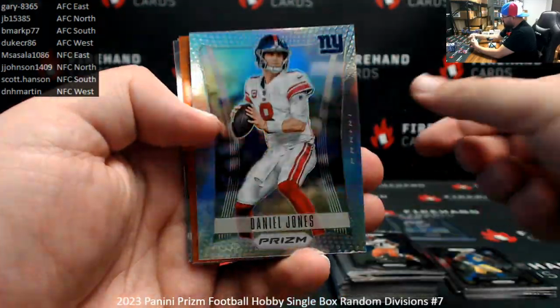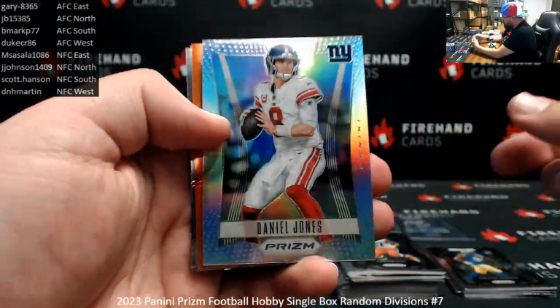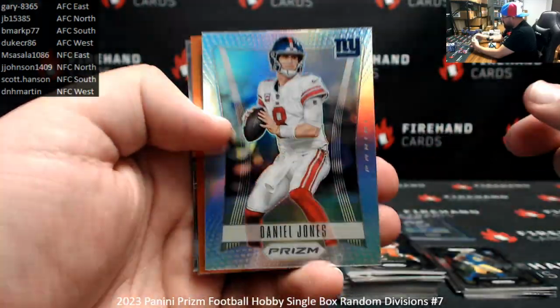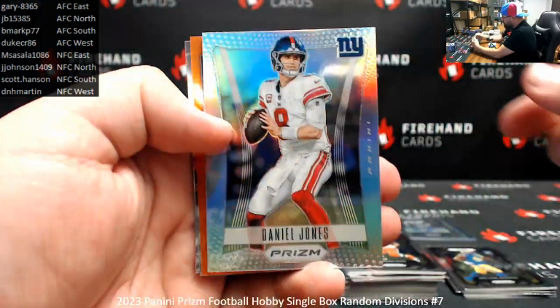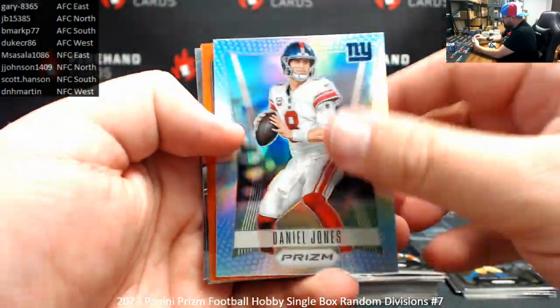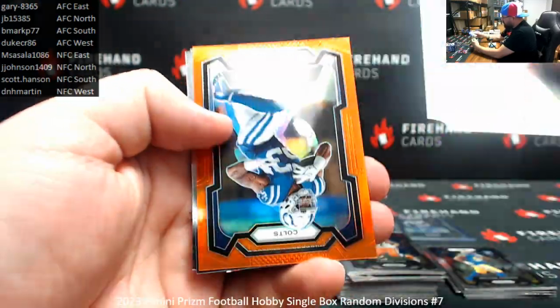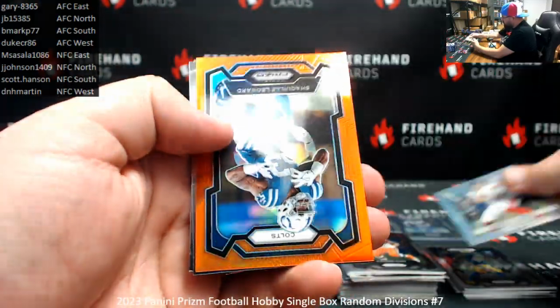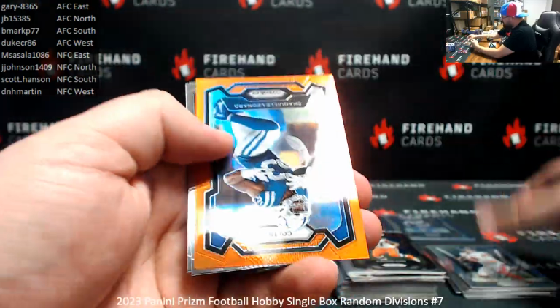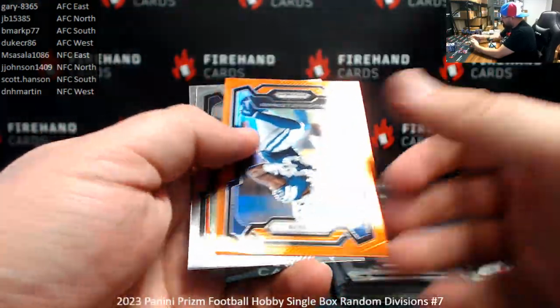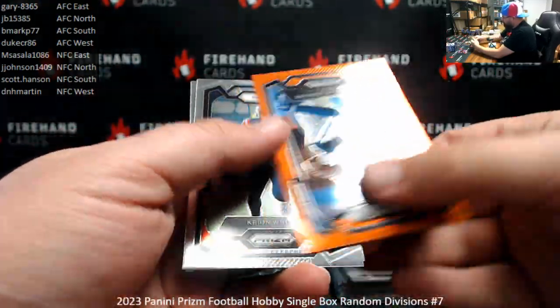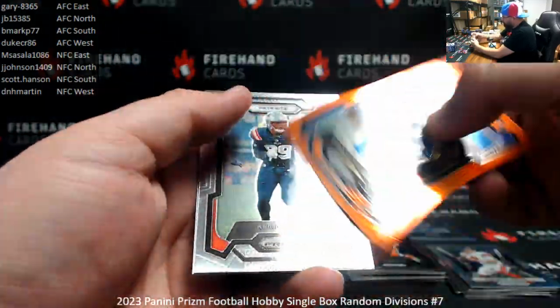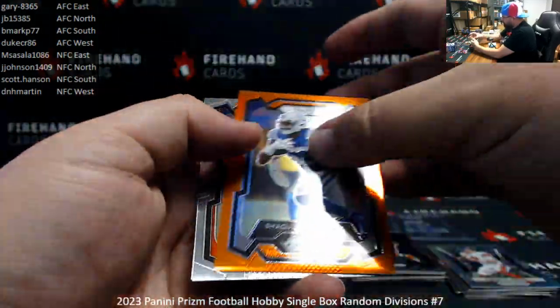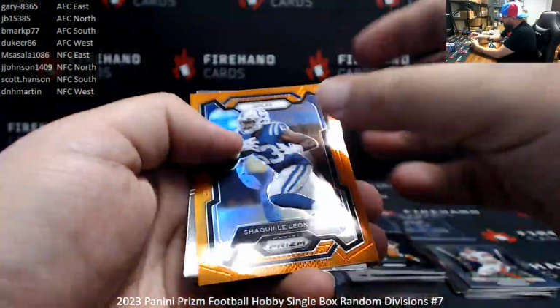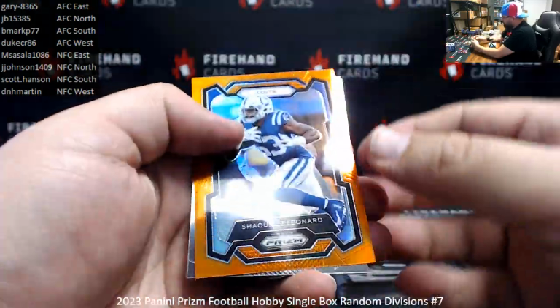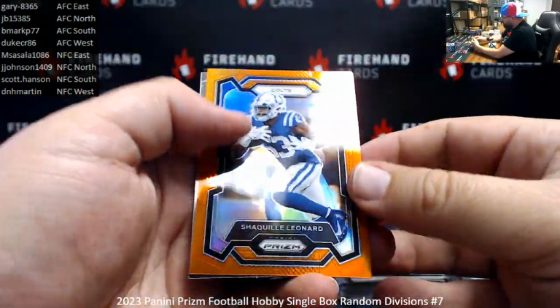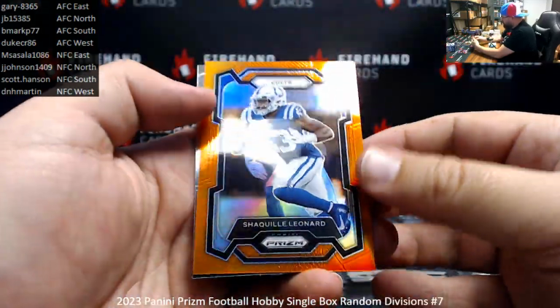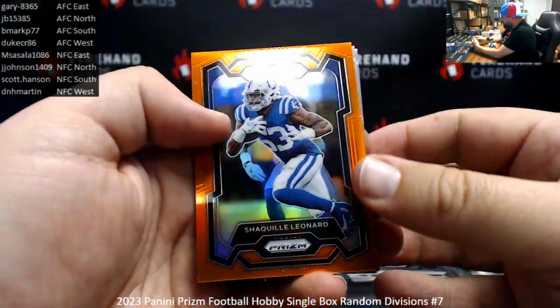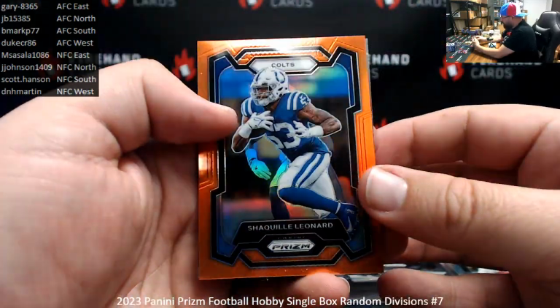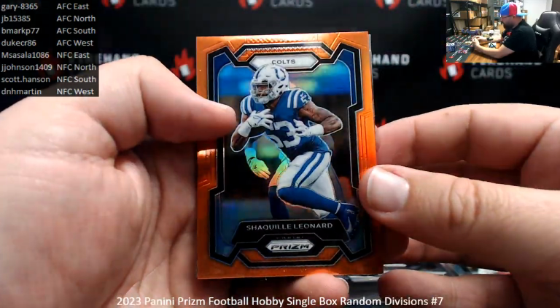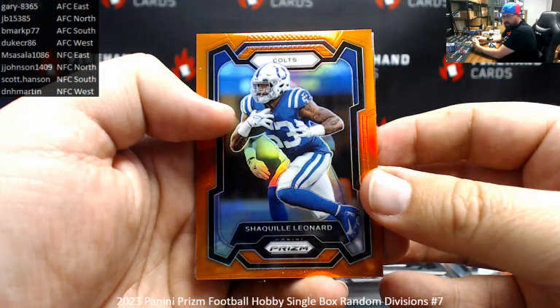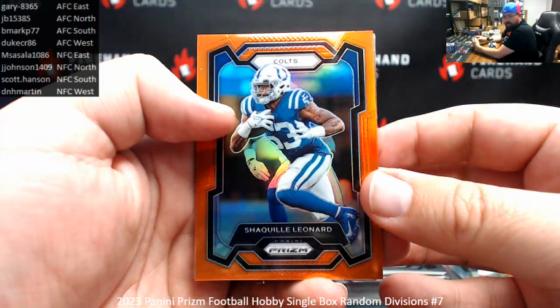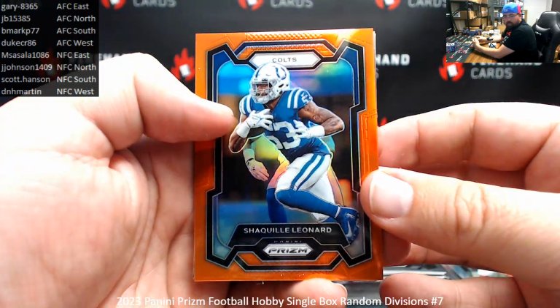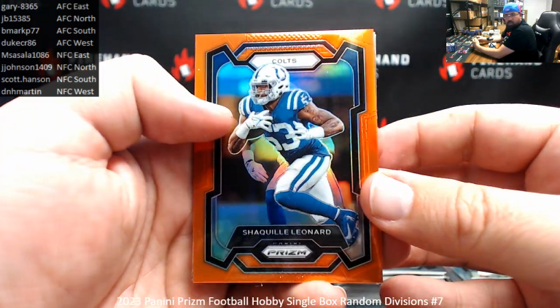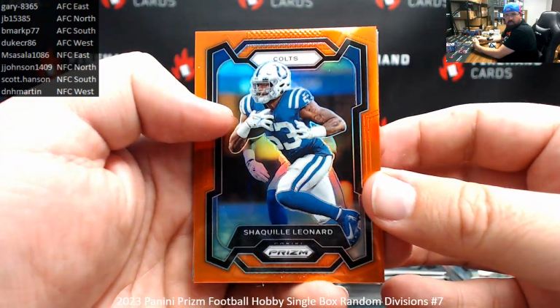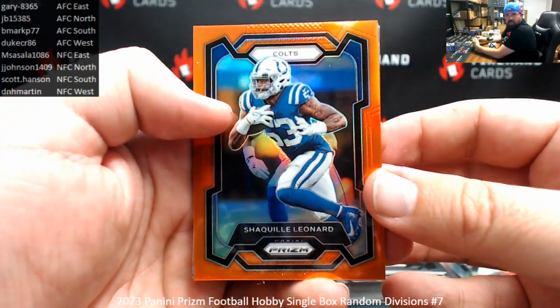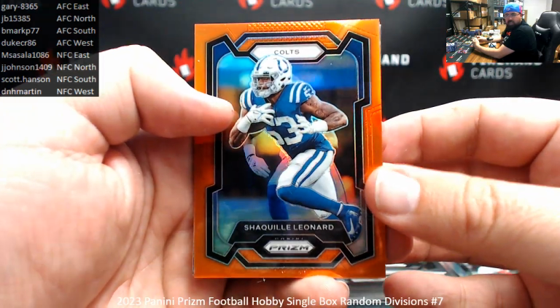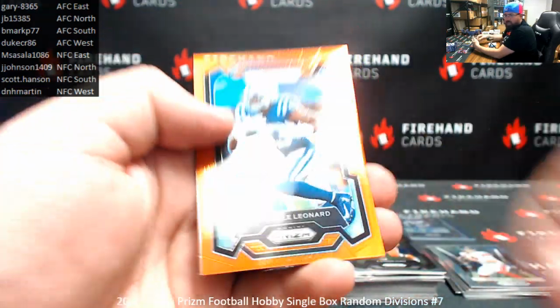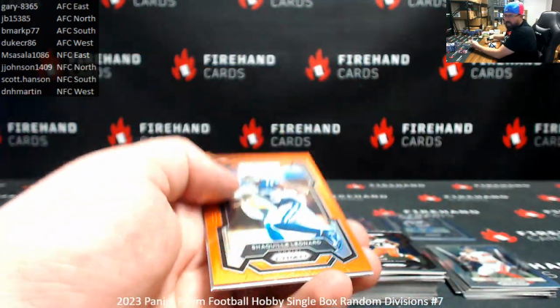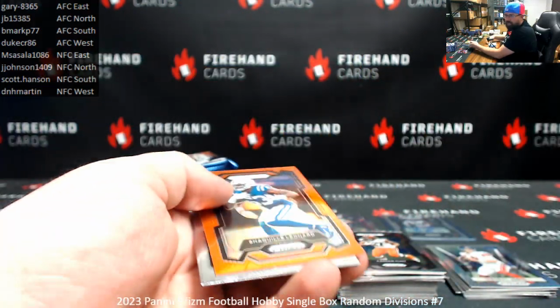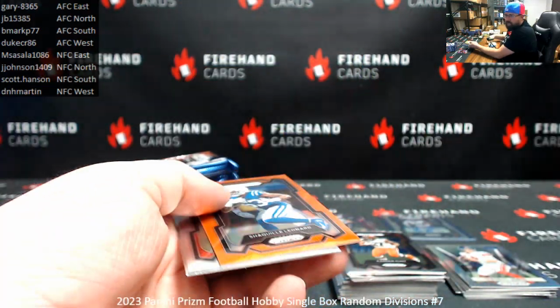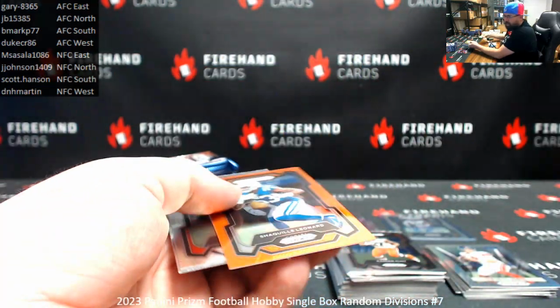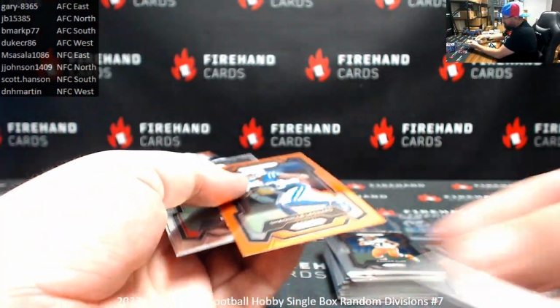Danny Dimes throwback. Orange, Shaquille Leonard, 249 for the Colts — AFC South, B-Mark.